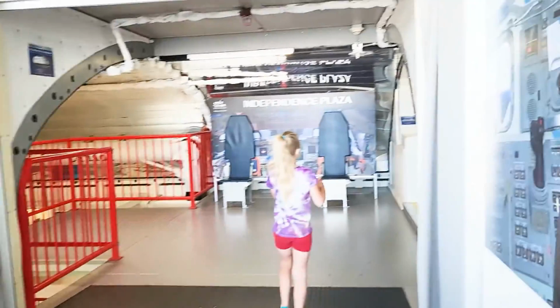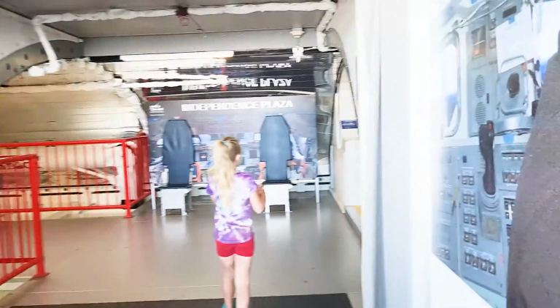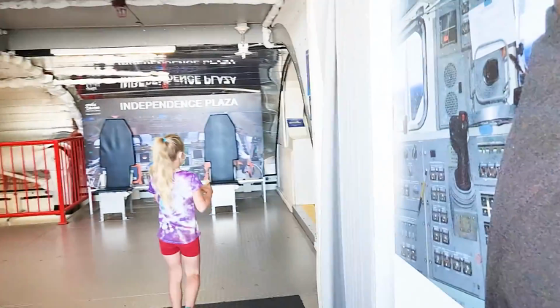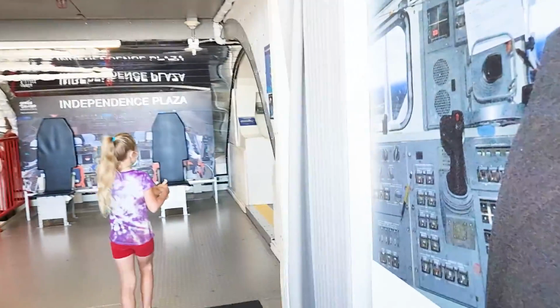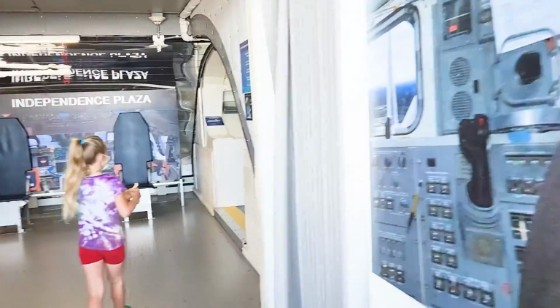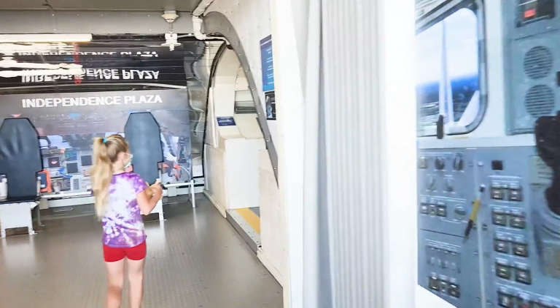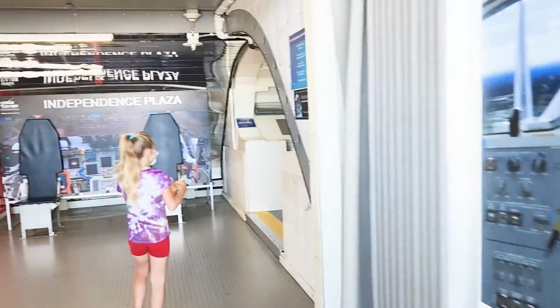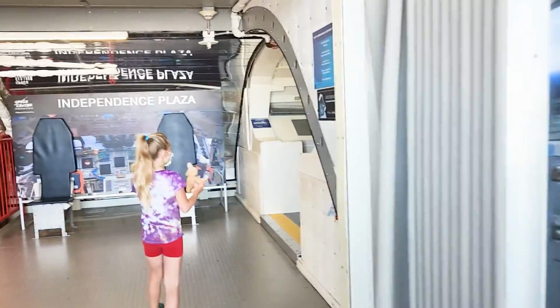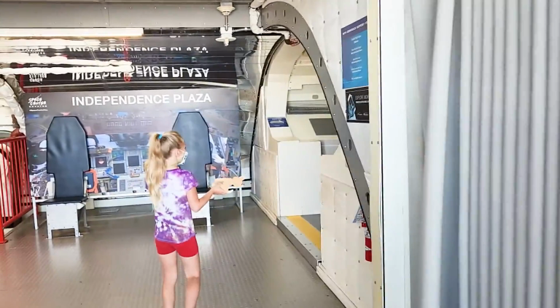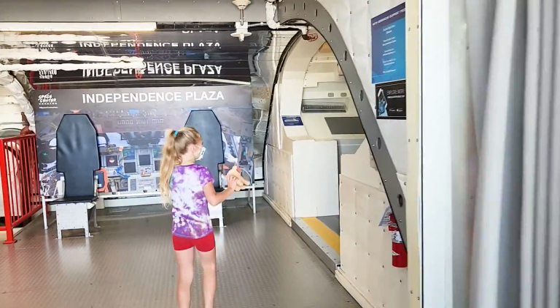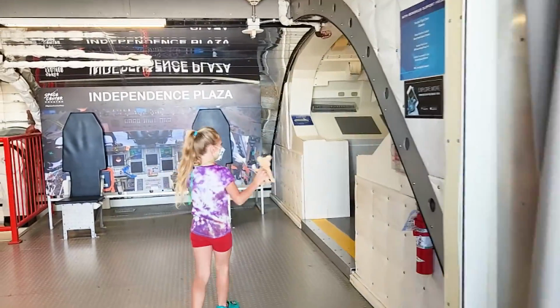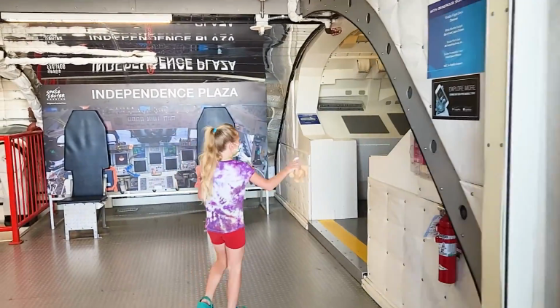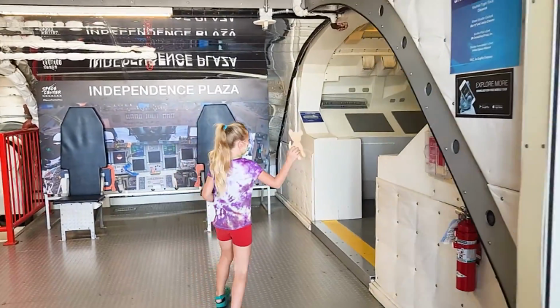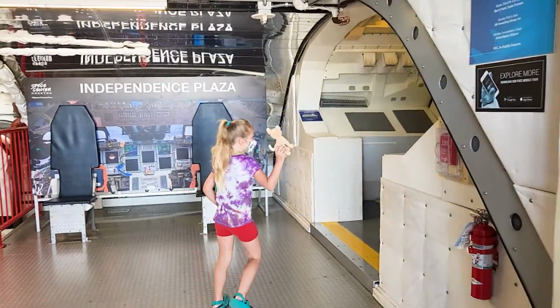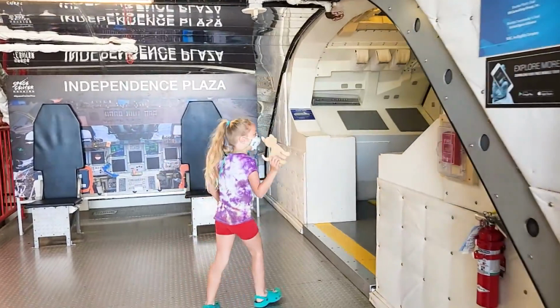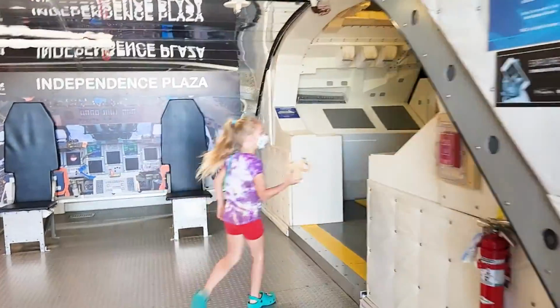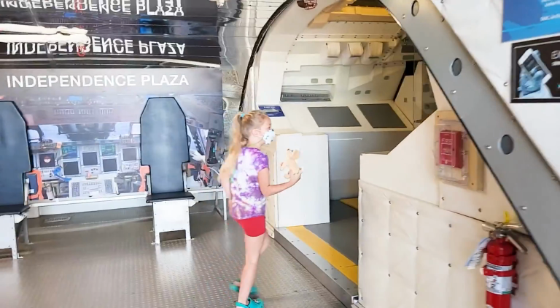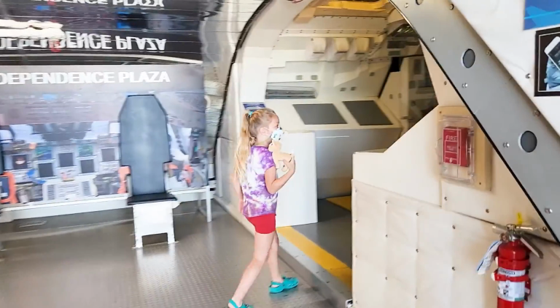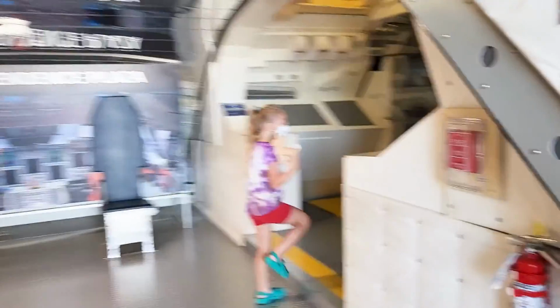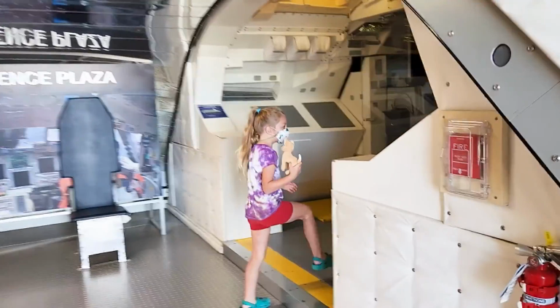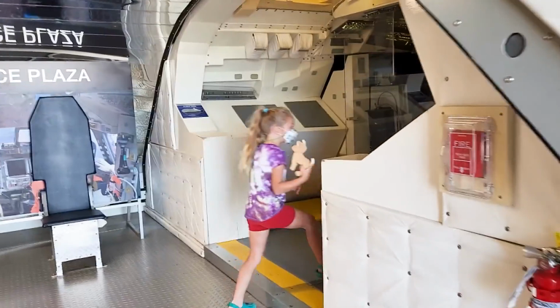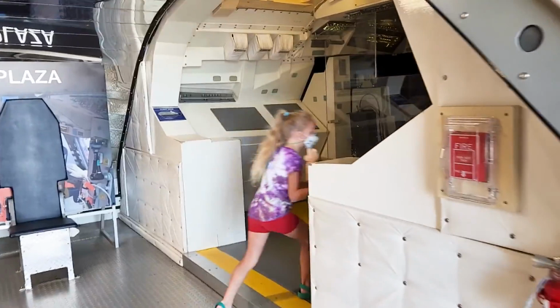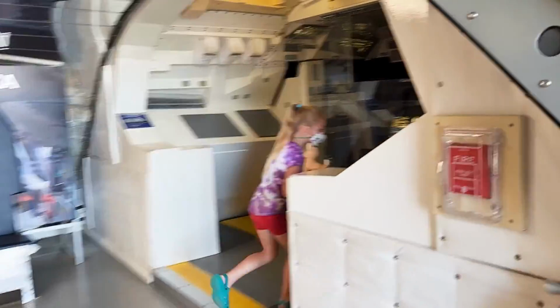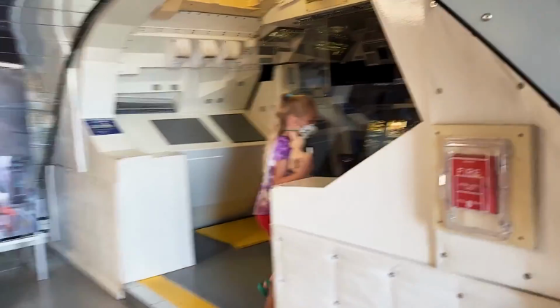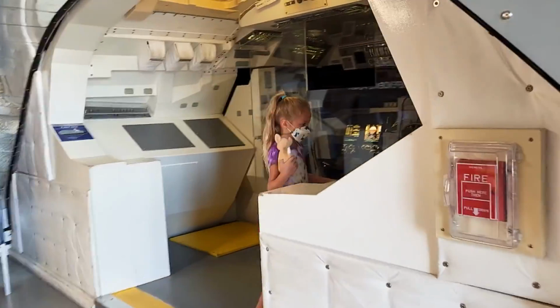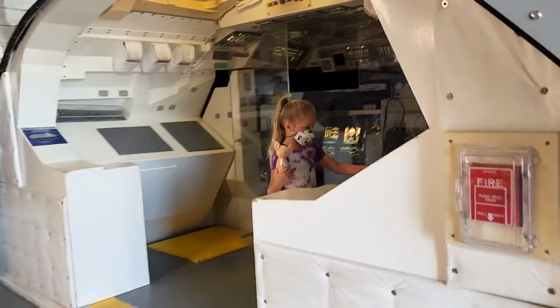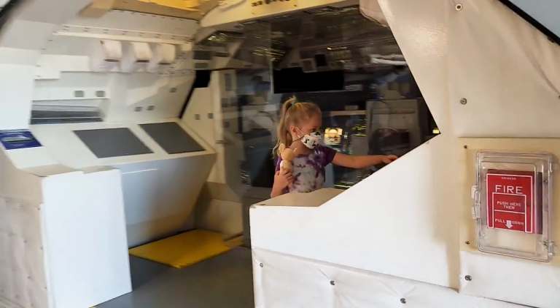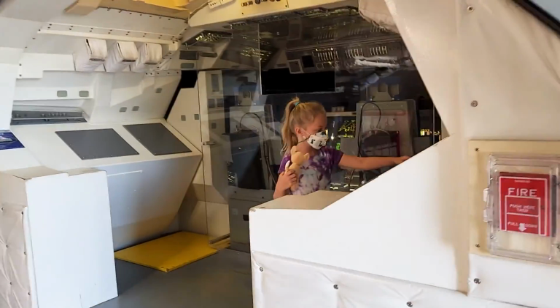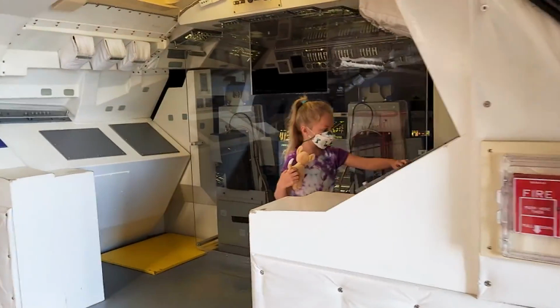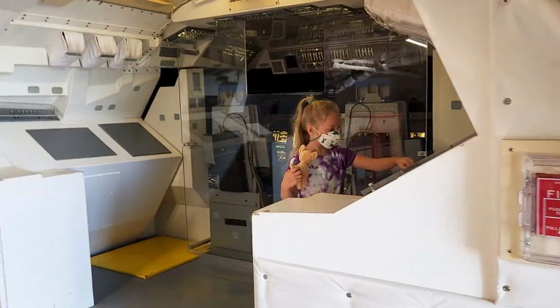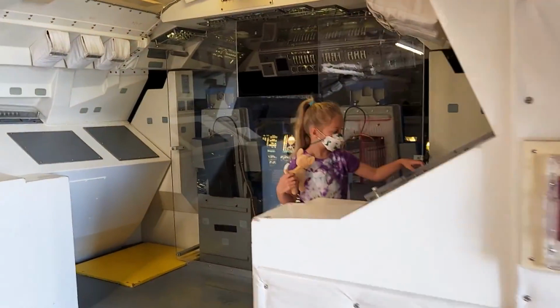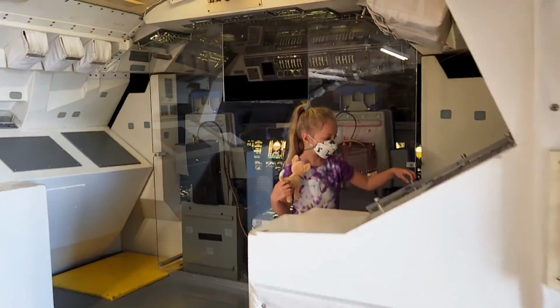You guys want to take a picture before anybody comes? That'll be easiest.